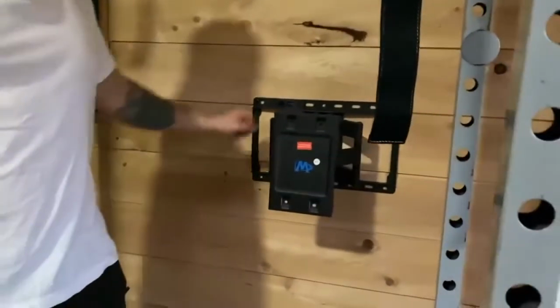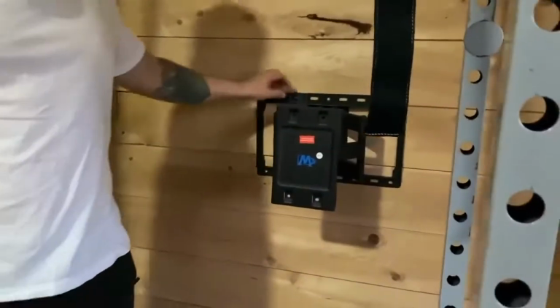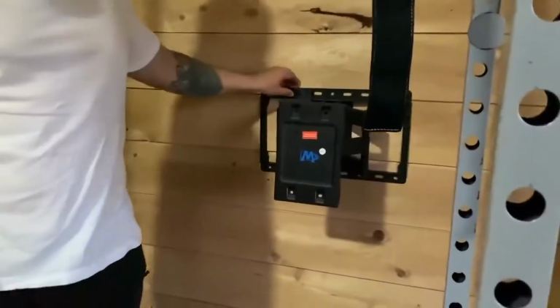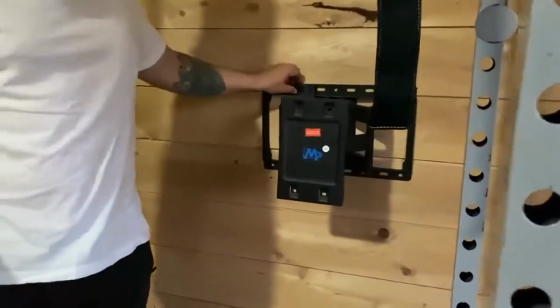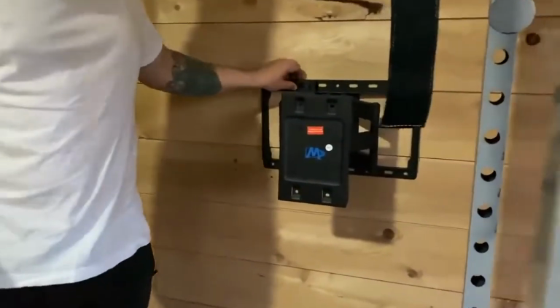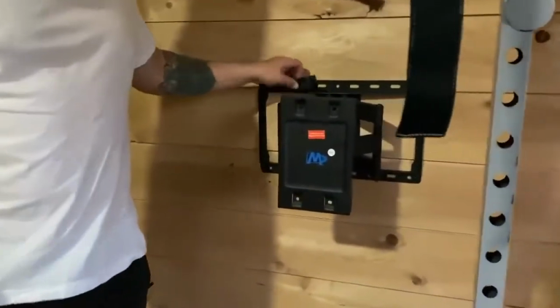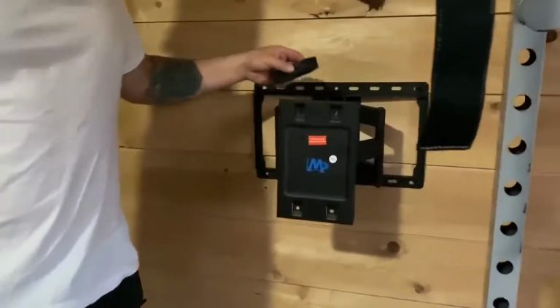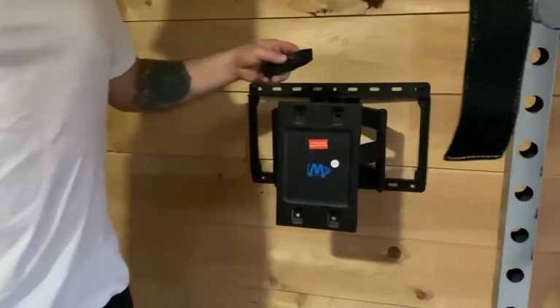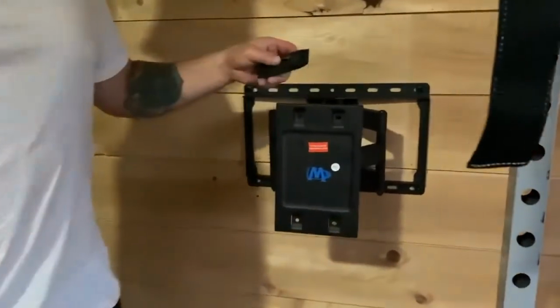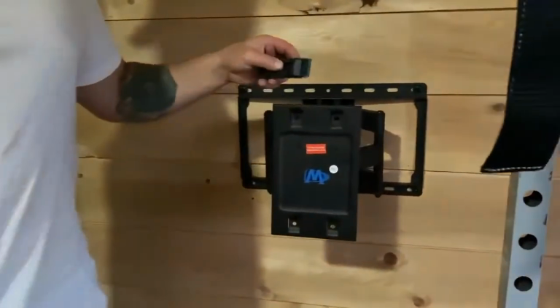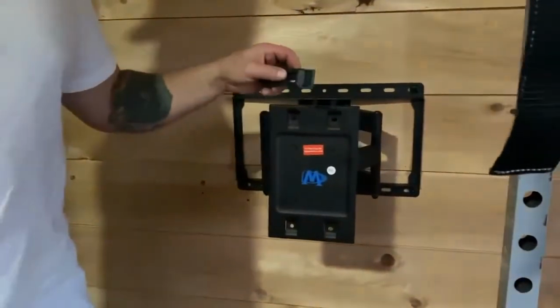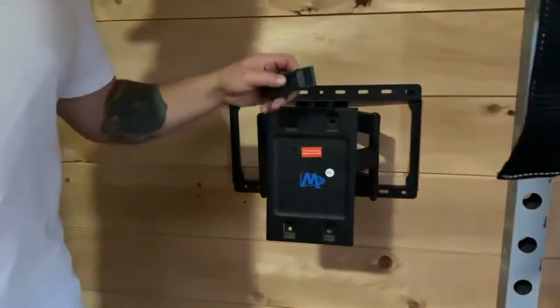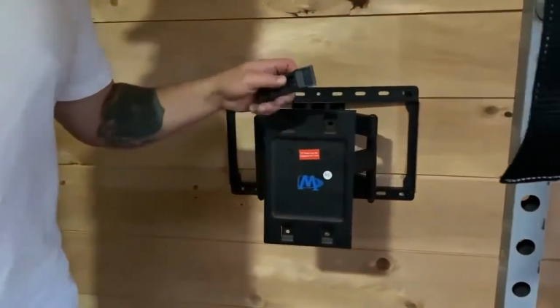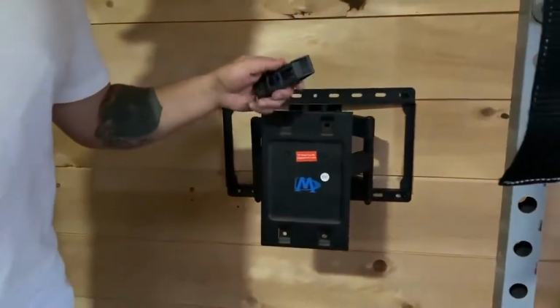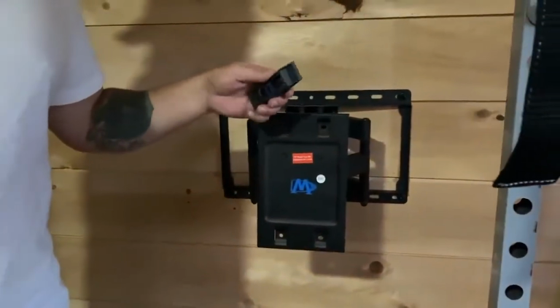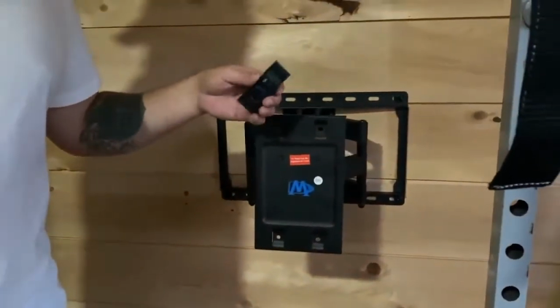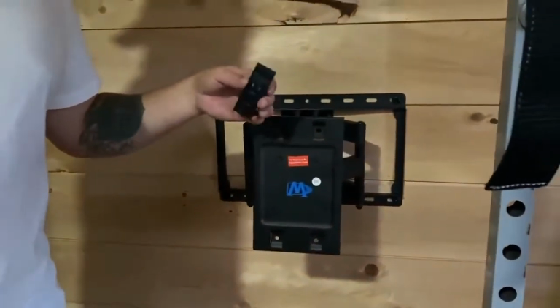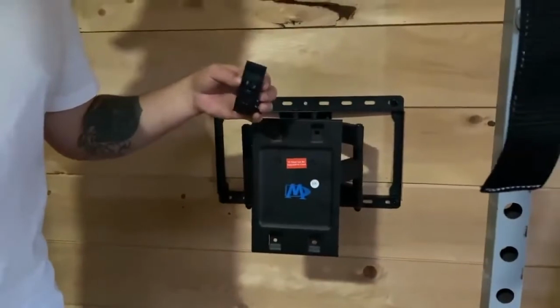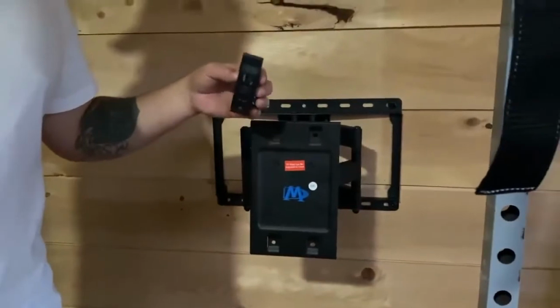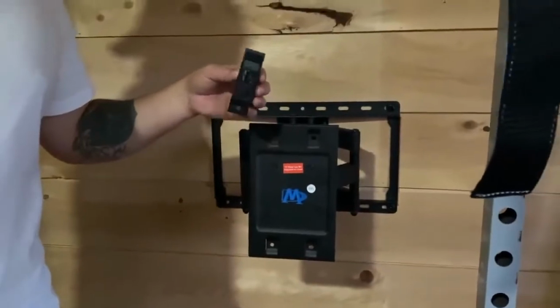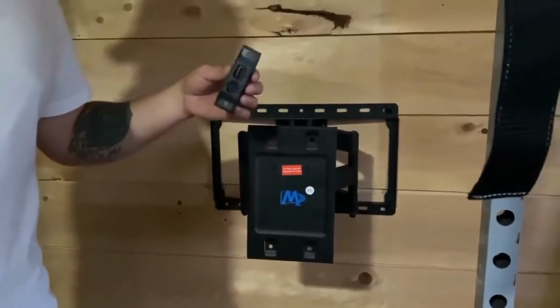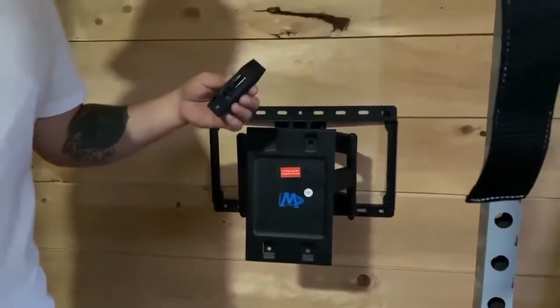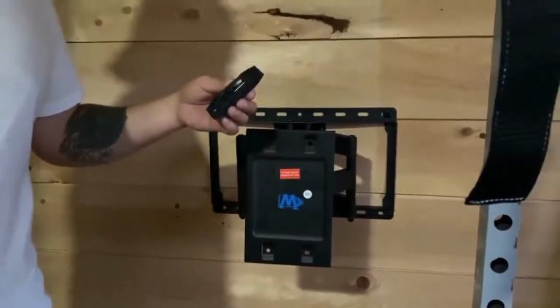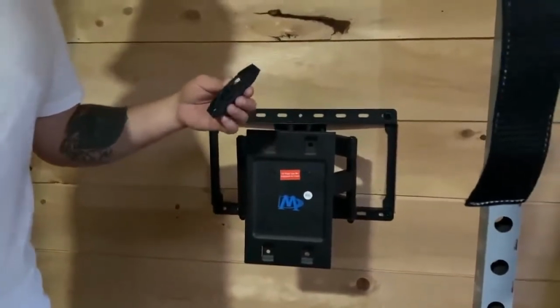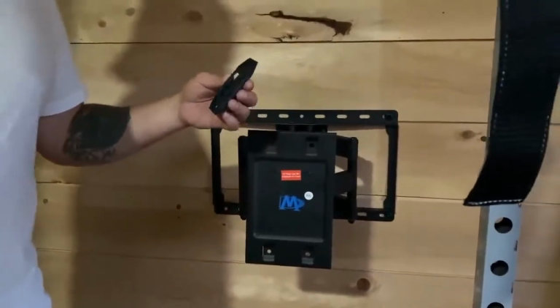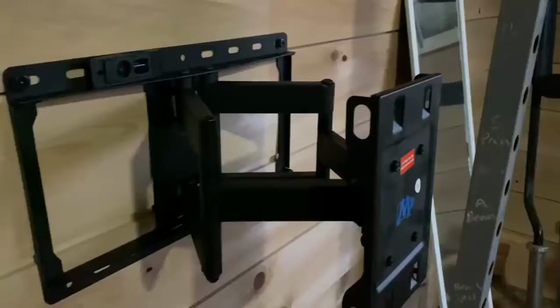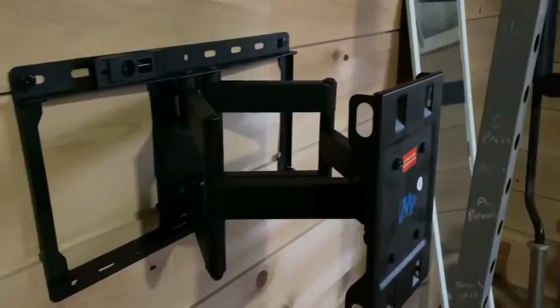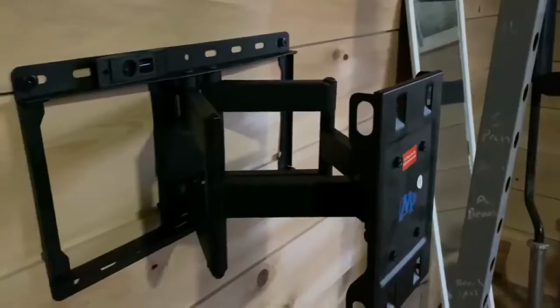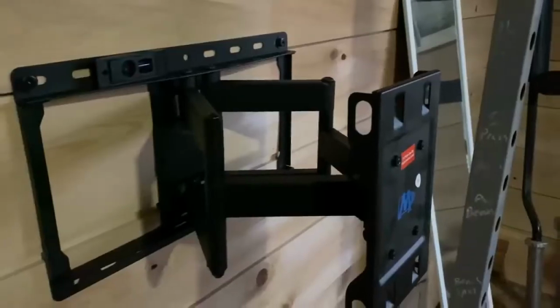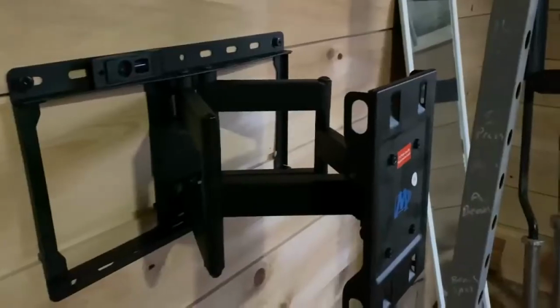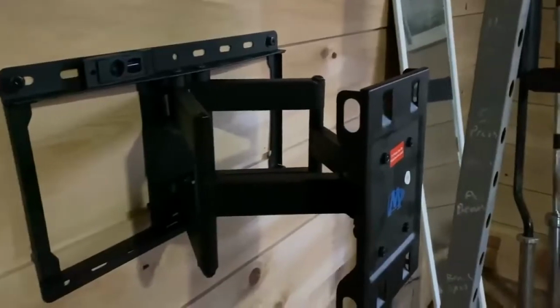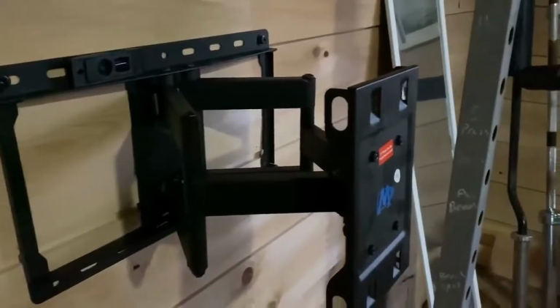This actually has an adjustment here and you can tighten it right there. It pushes in, out, tilts, and goes back and forth. It comes with a little level too — you could build your whole house with this level. It's a cool mount.